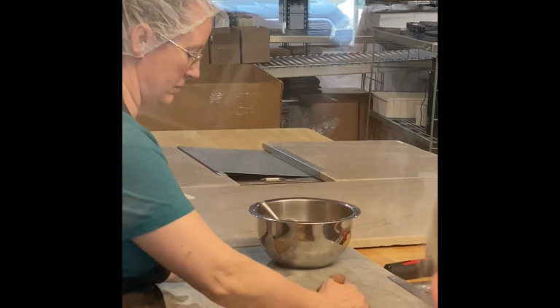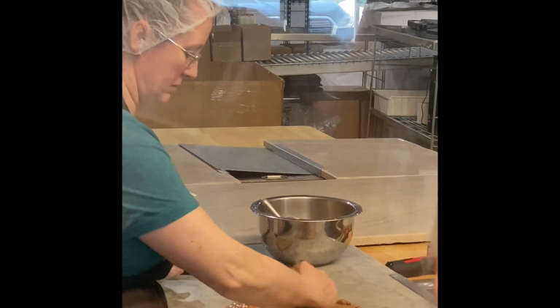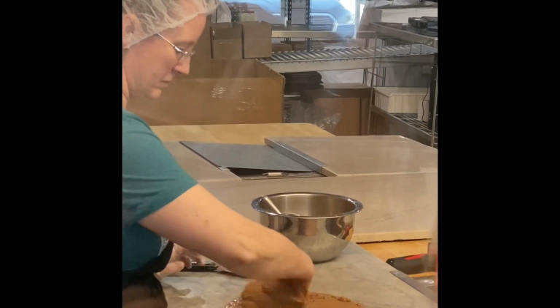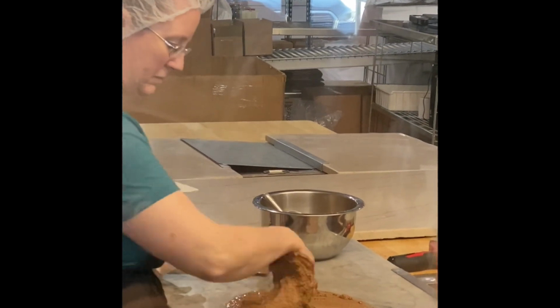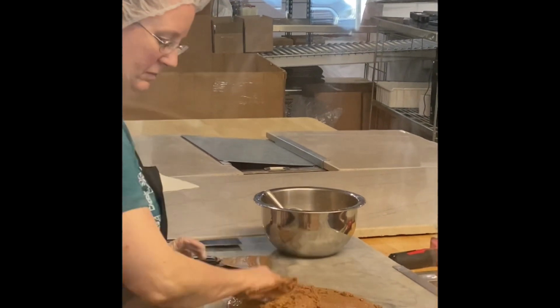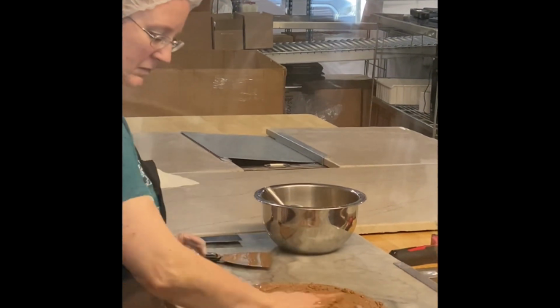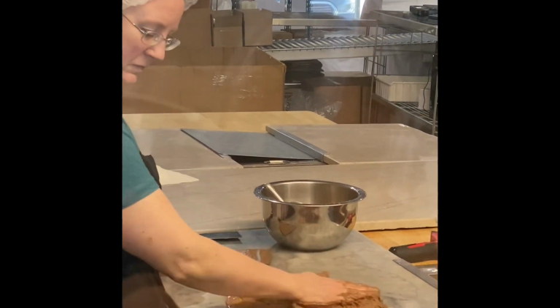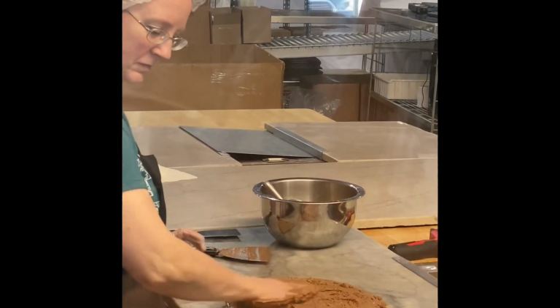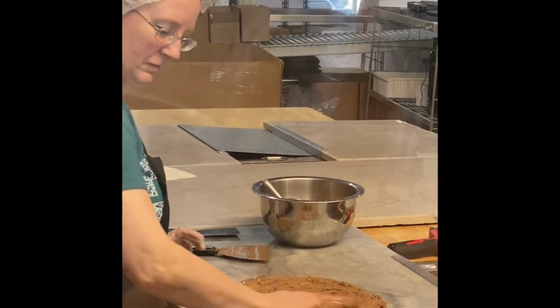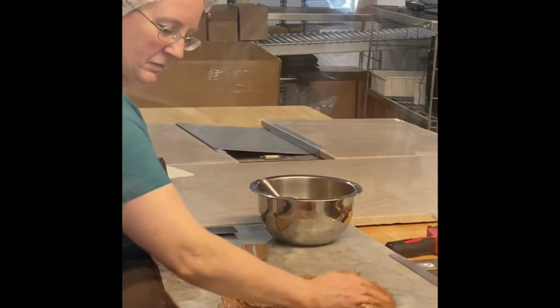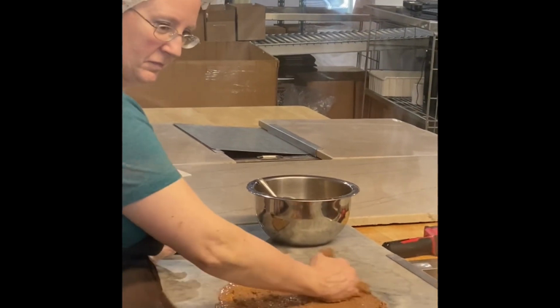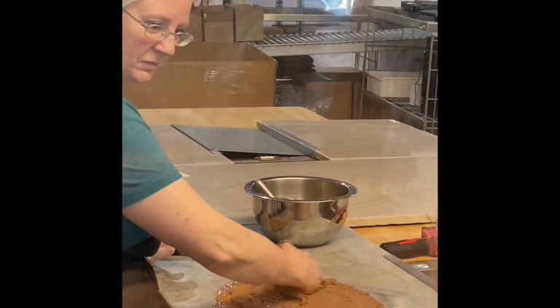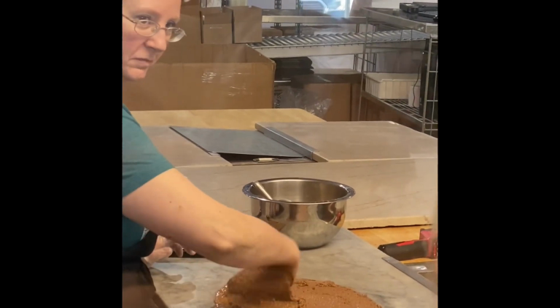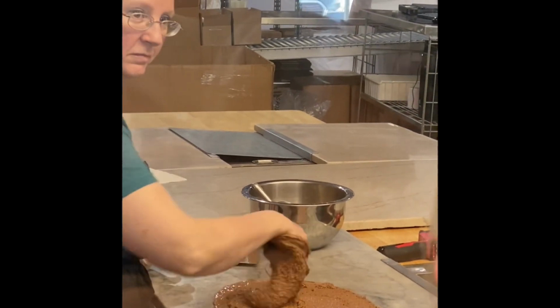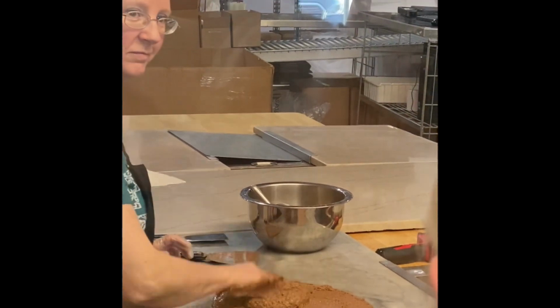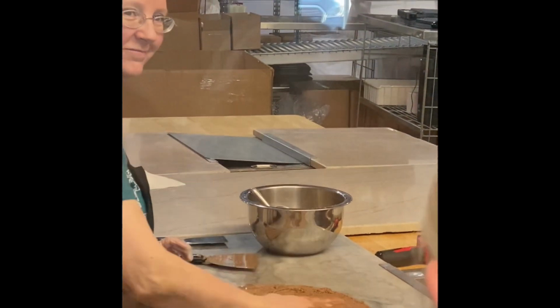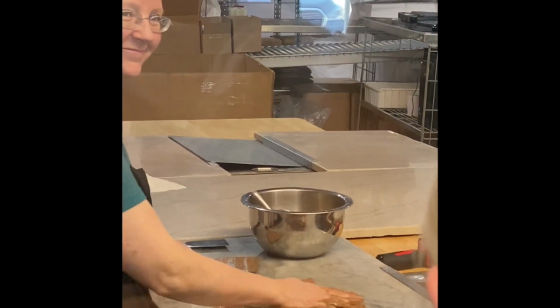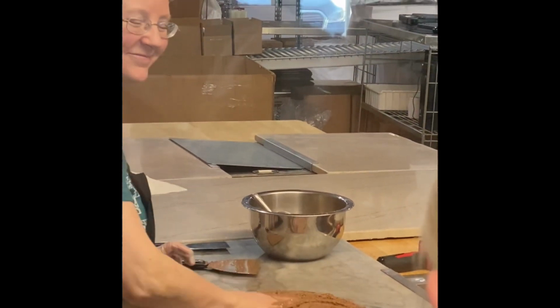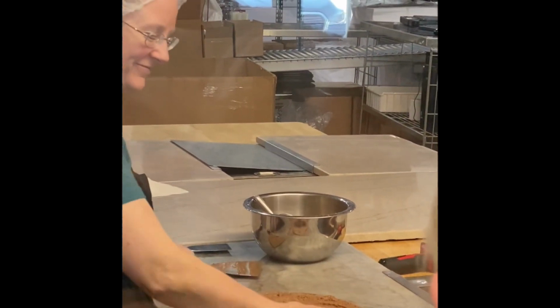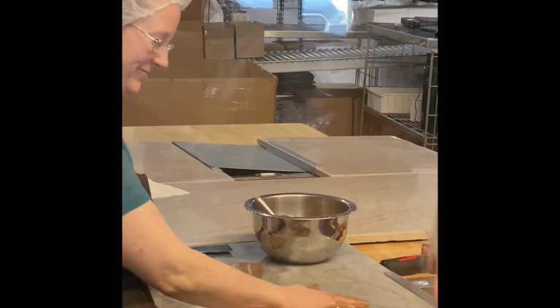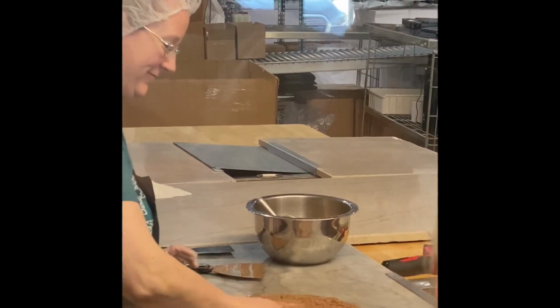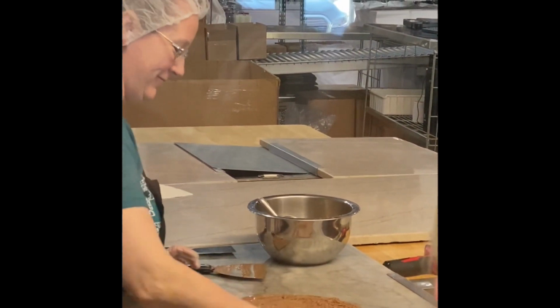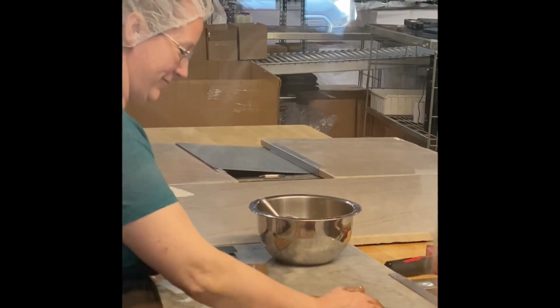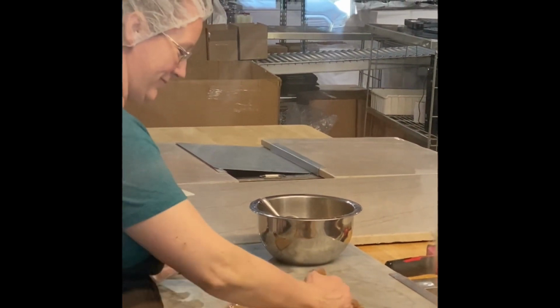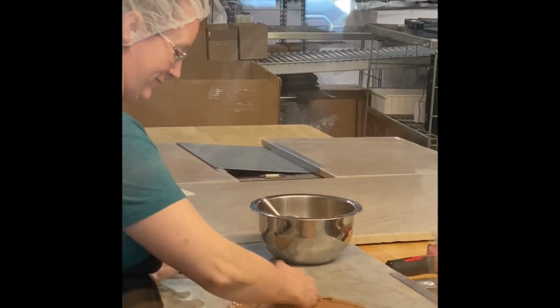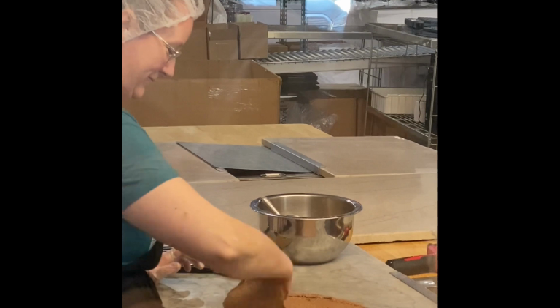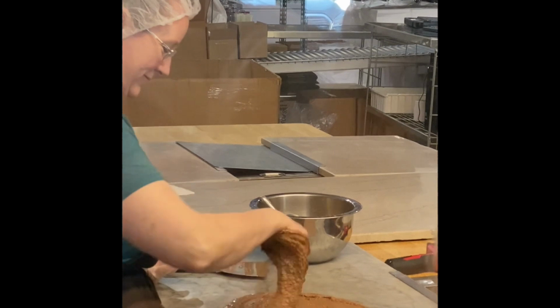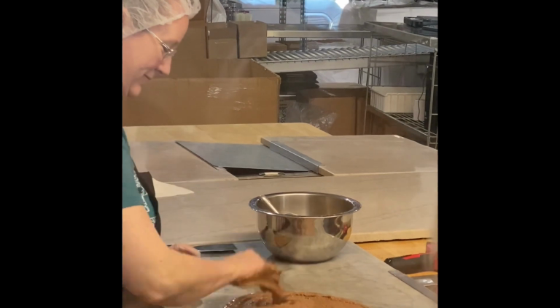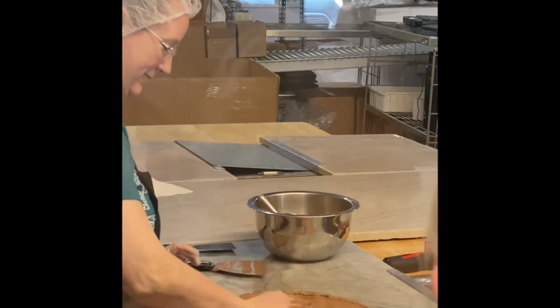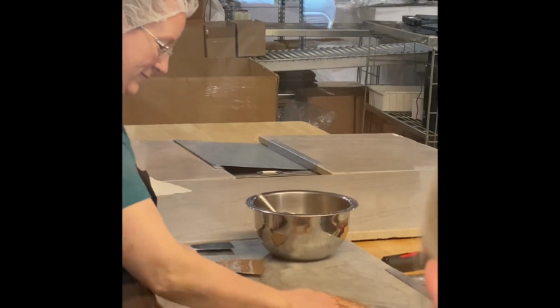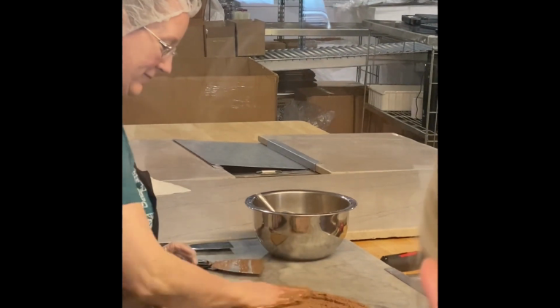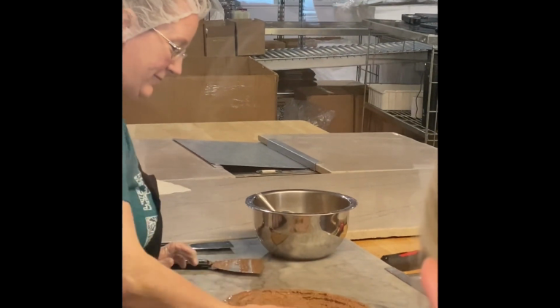Once everything is added, they're going to start putting it into the cups and fill the whole tray out.